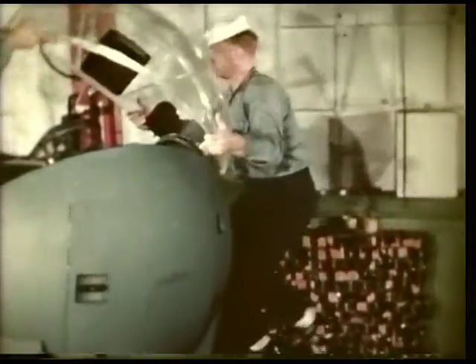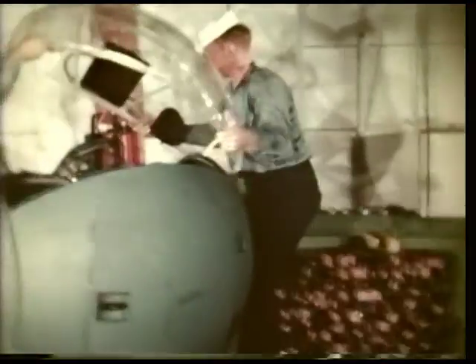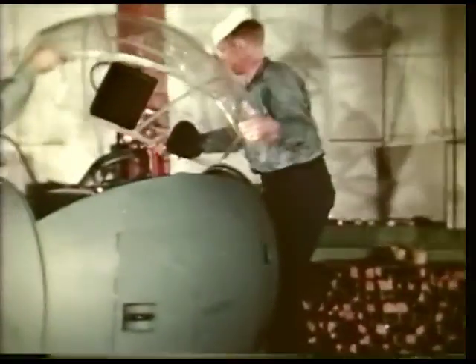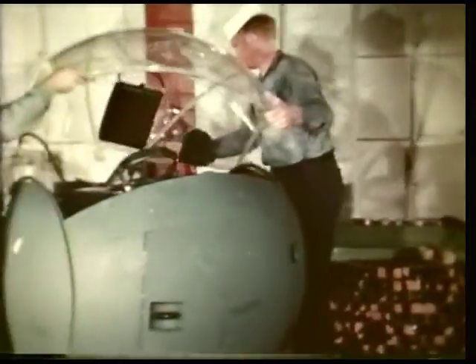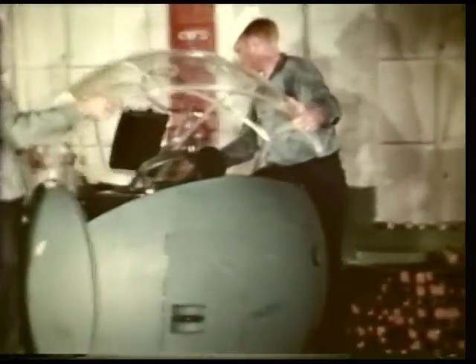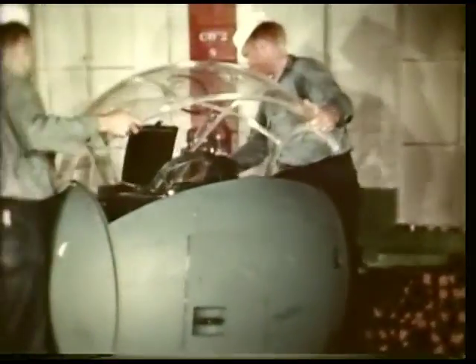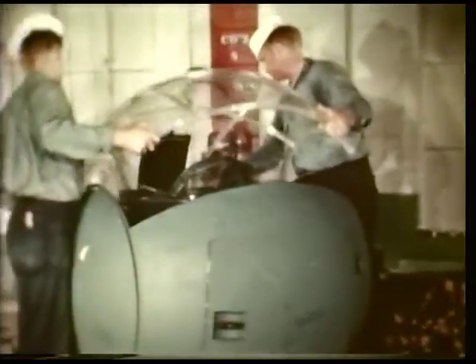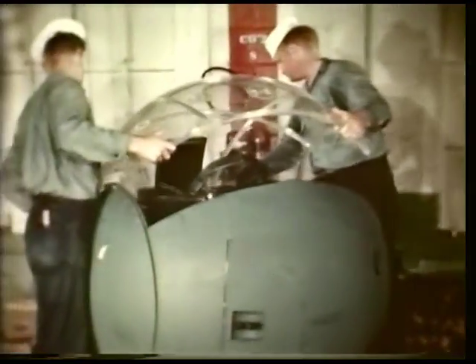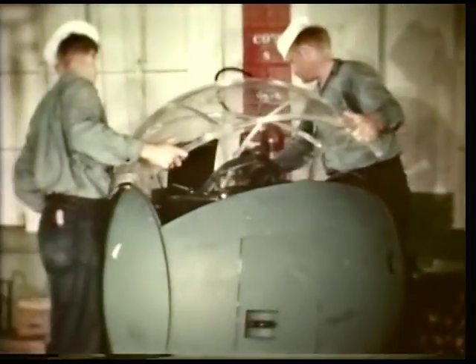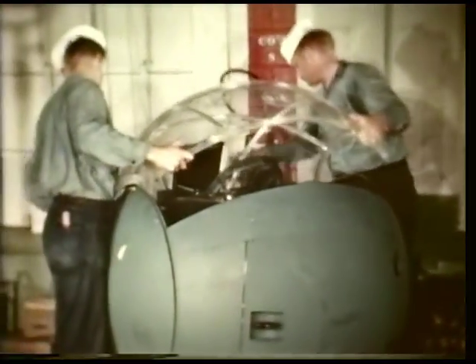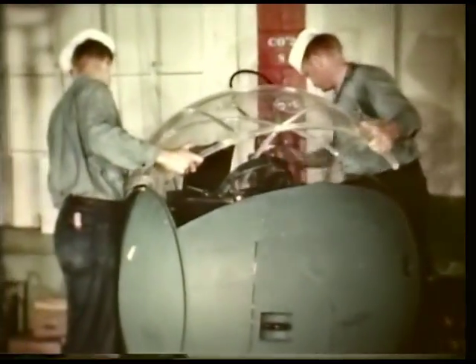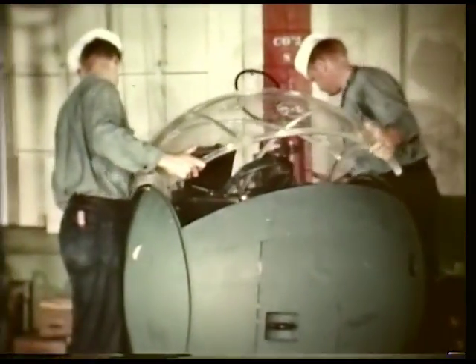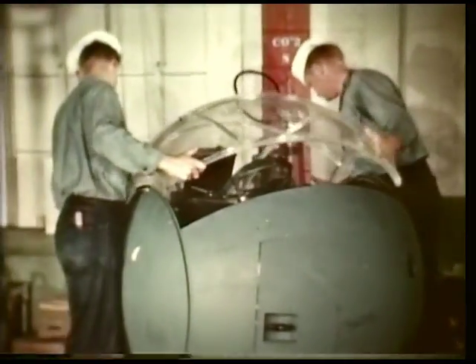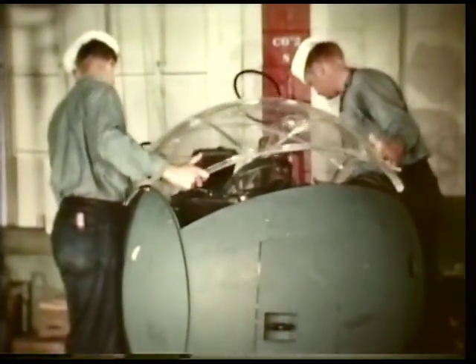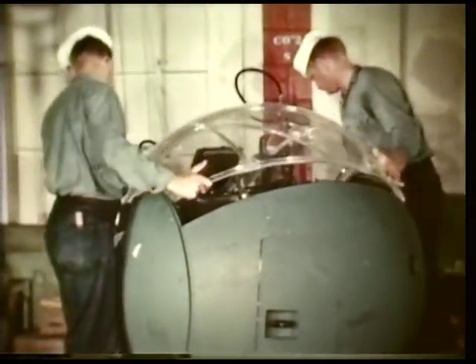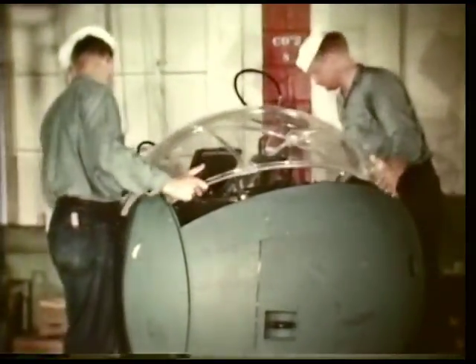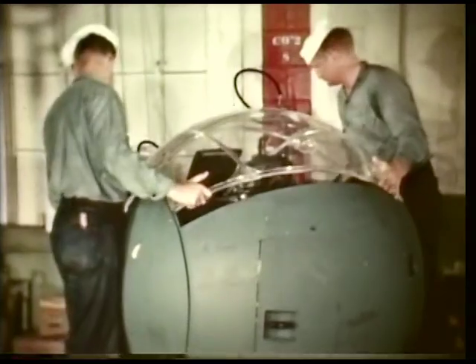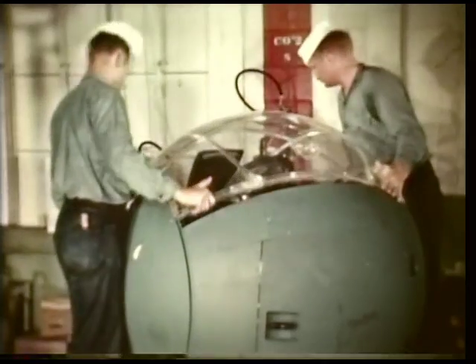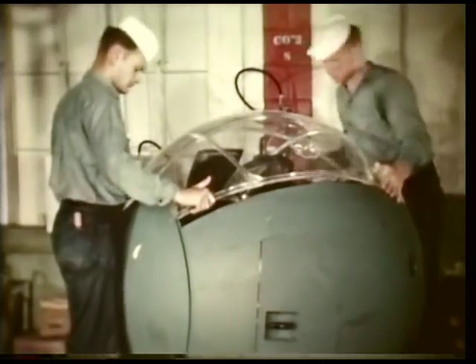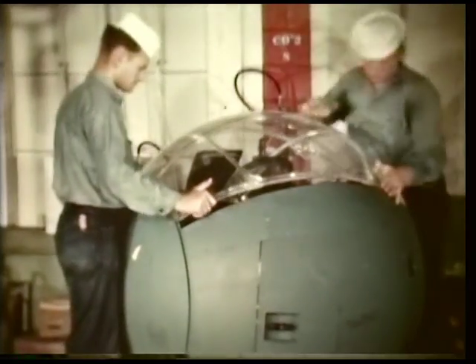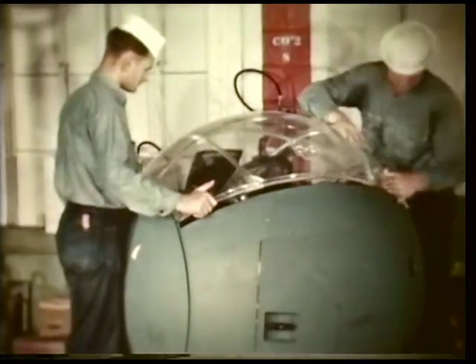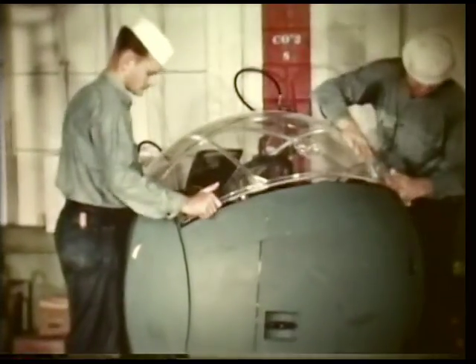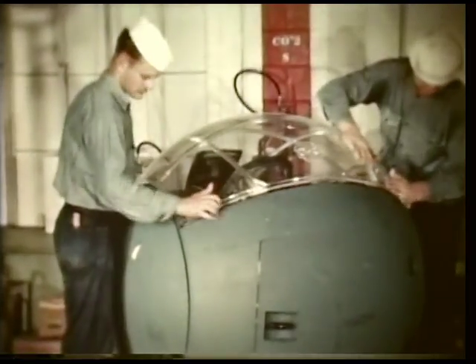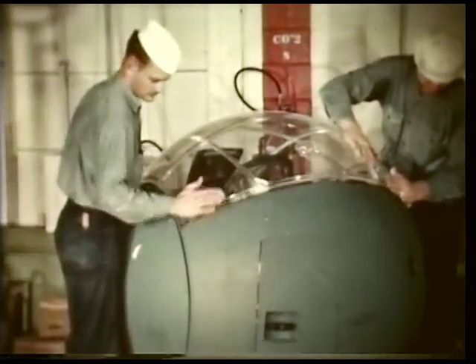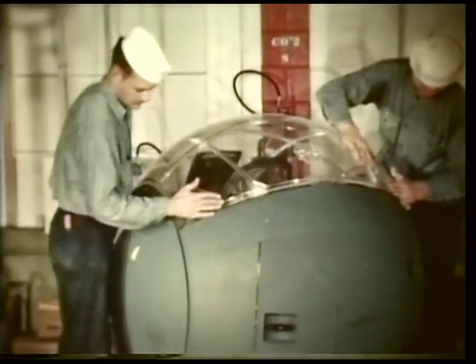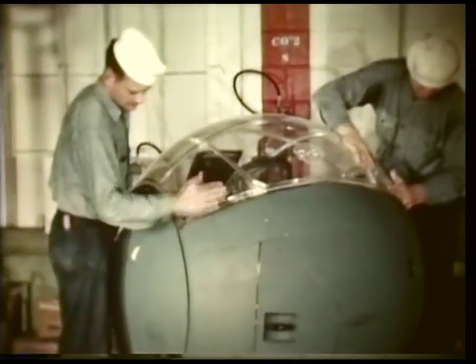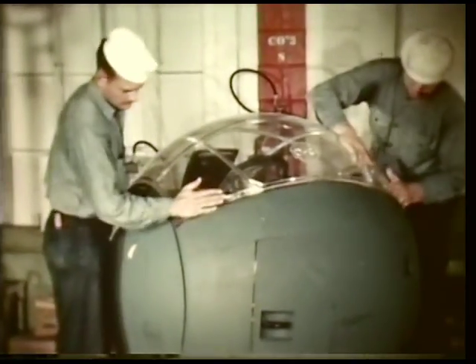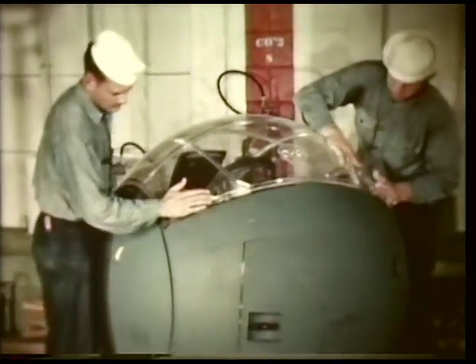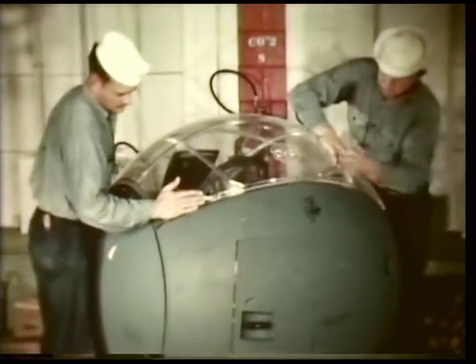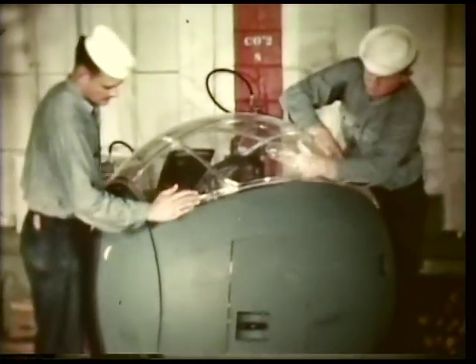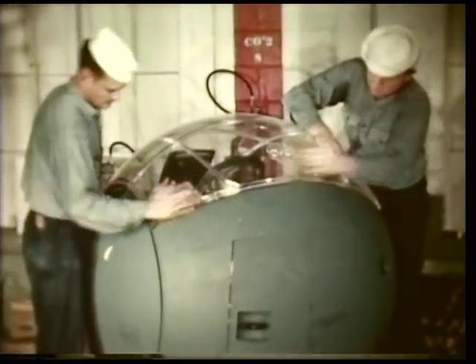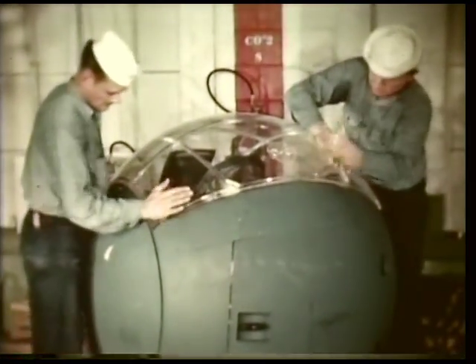Completing this turret, the plexiglass top will protect the gunner within from sunburn, frostbite, and light flak.